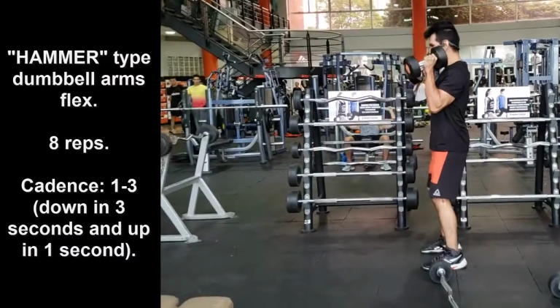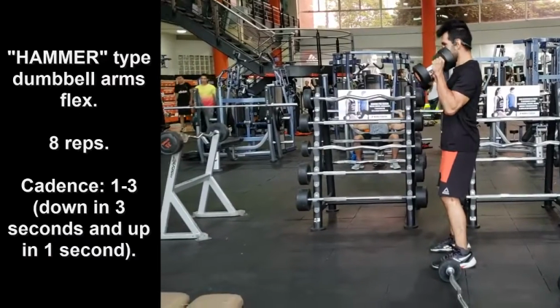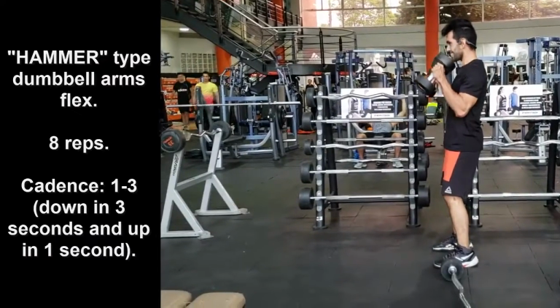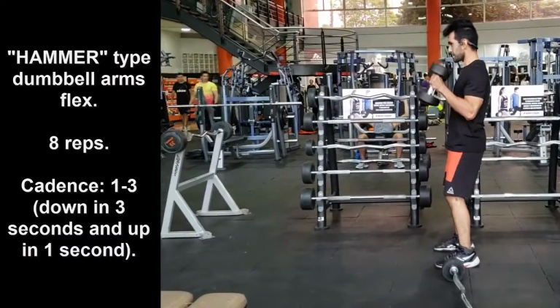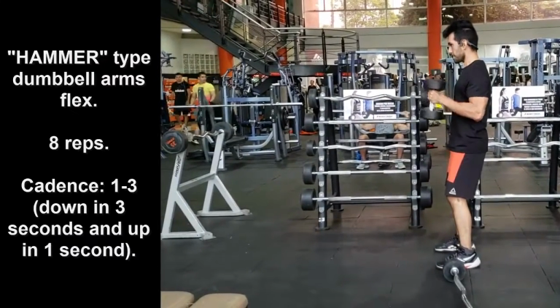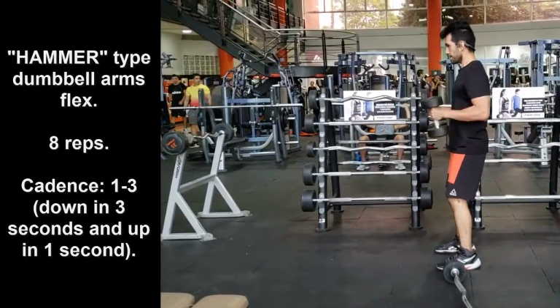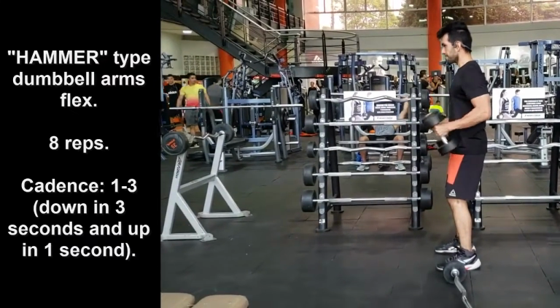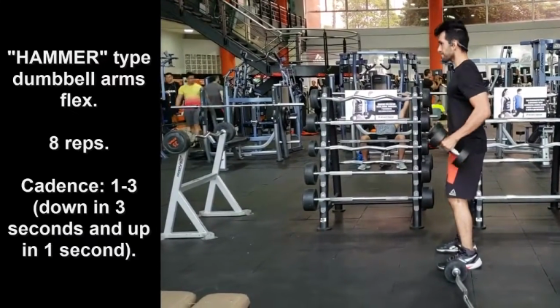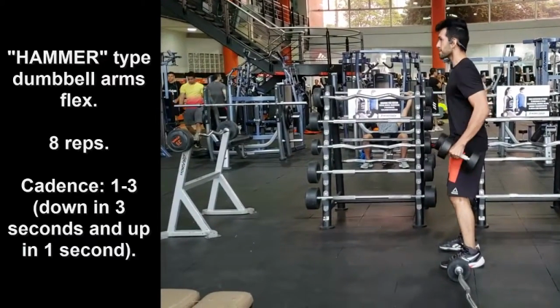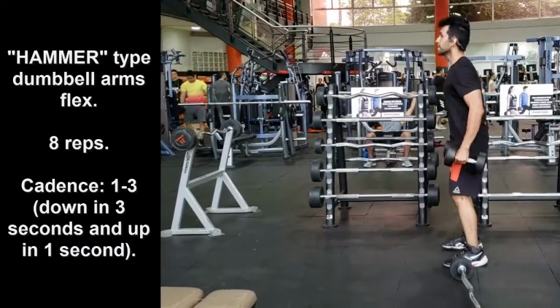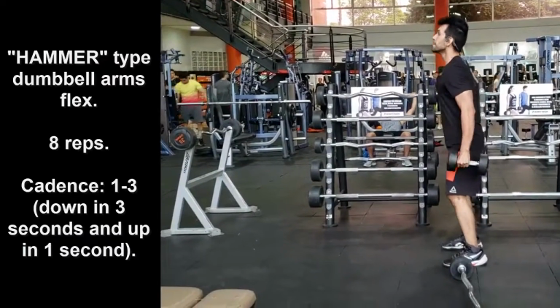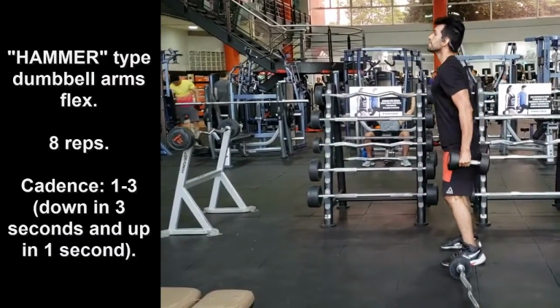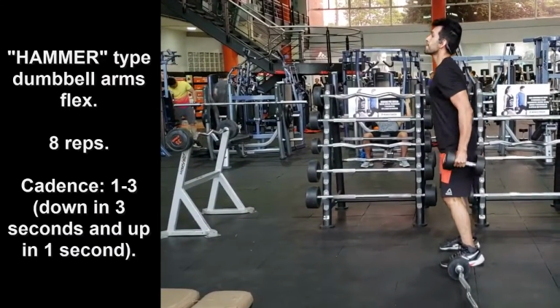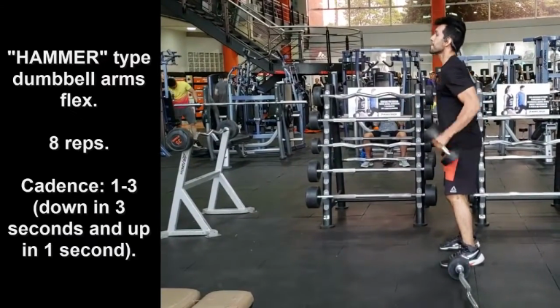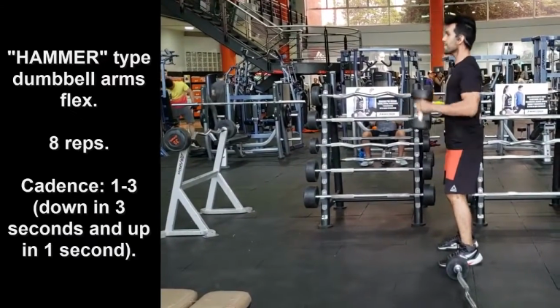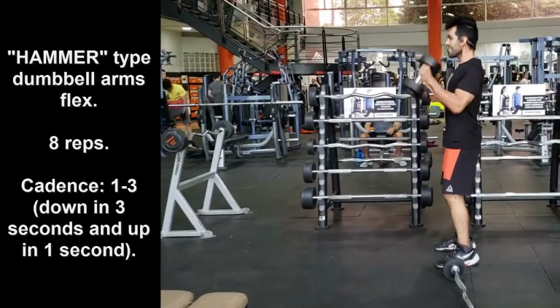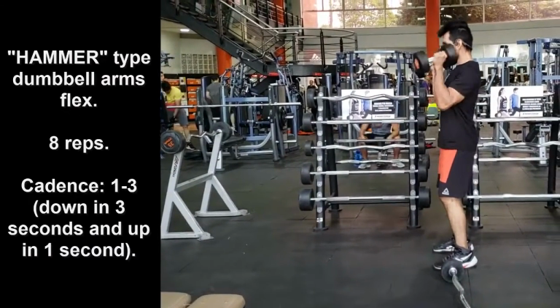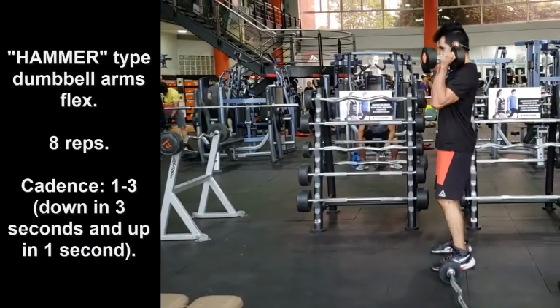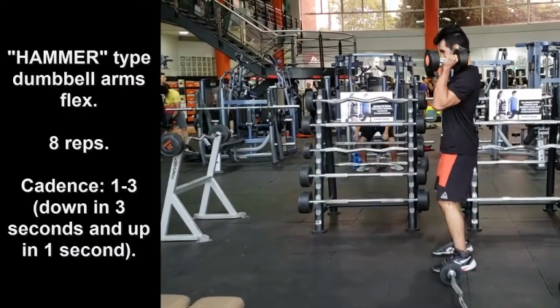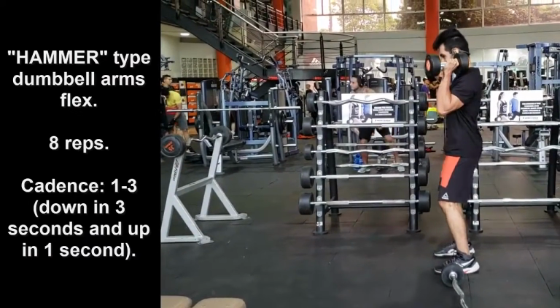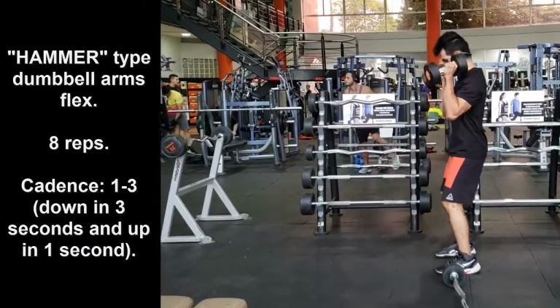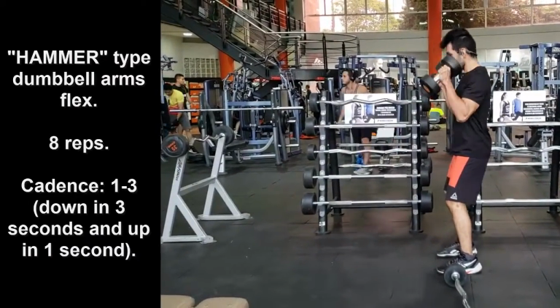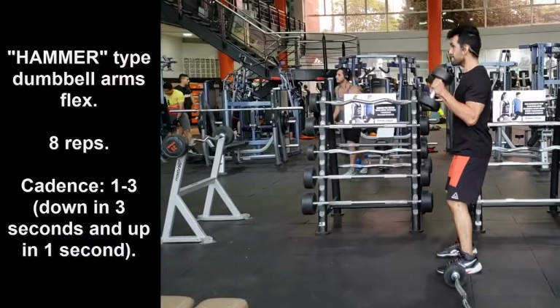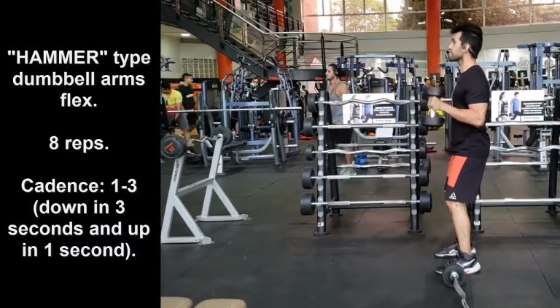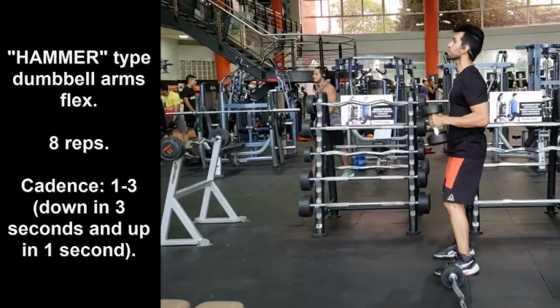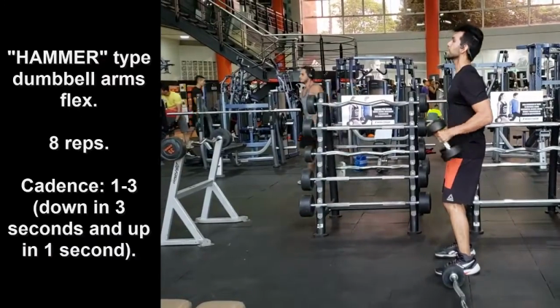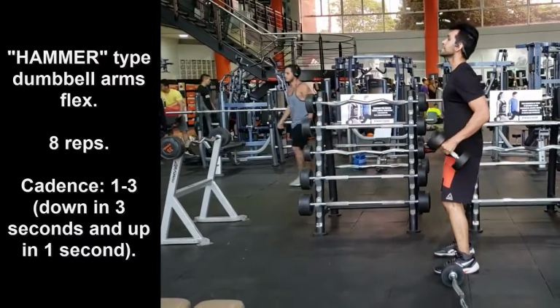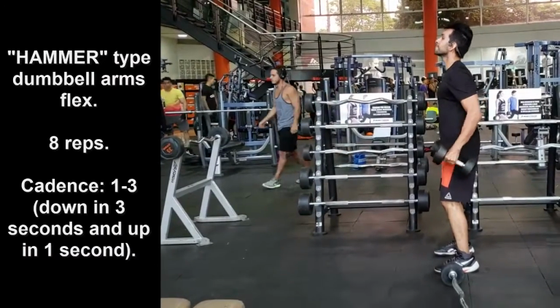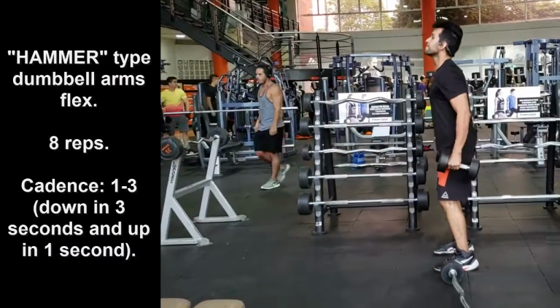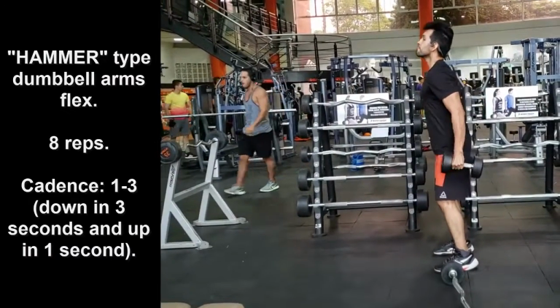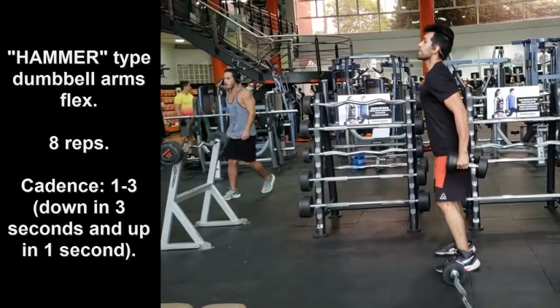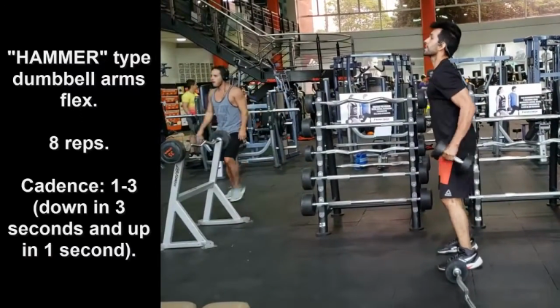At the end, remember to perform stretching exercises for all the muscles of your body, or at least for the muscles that you work out in your training routine.